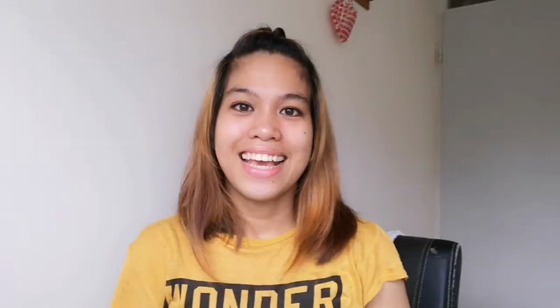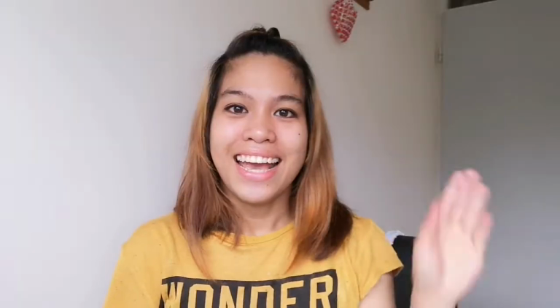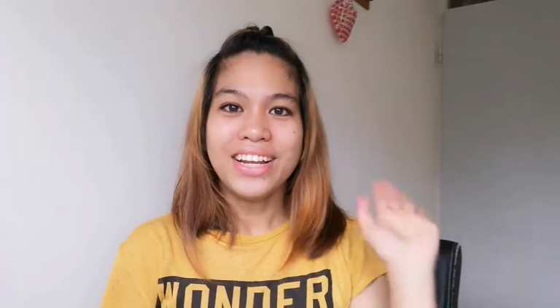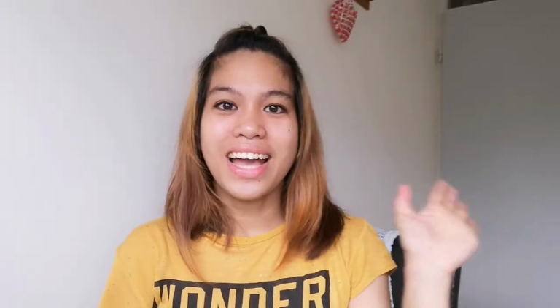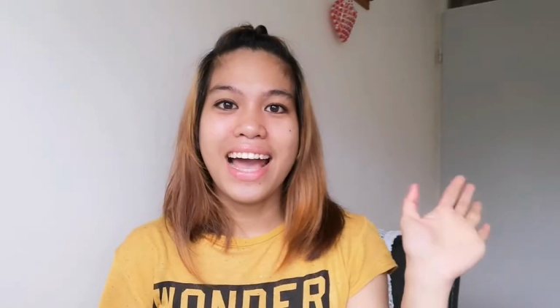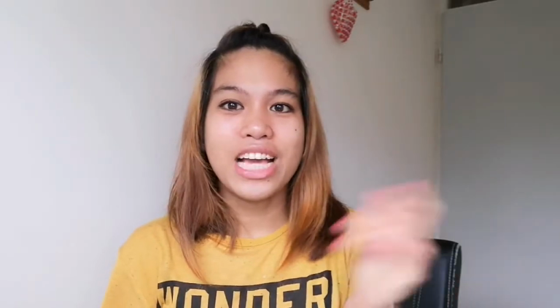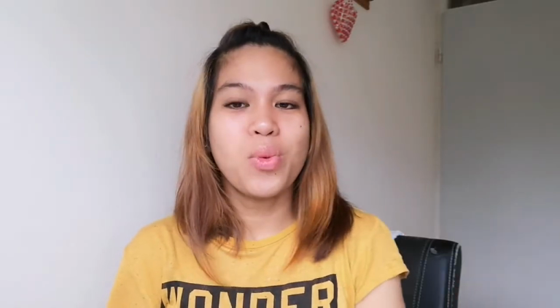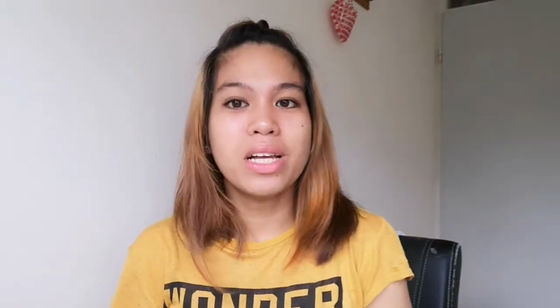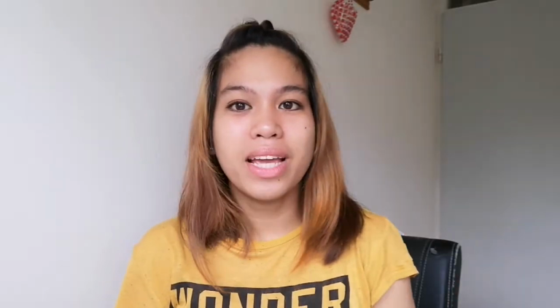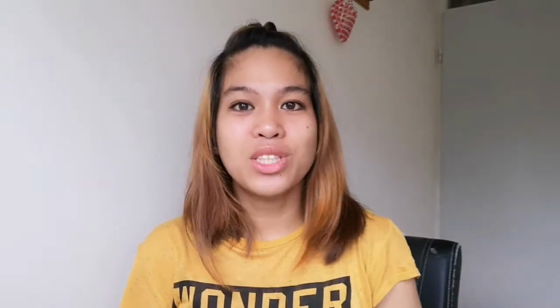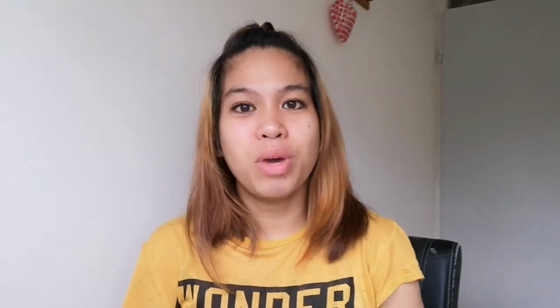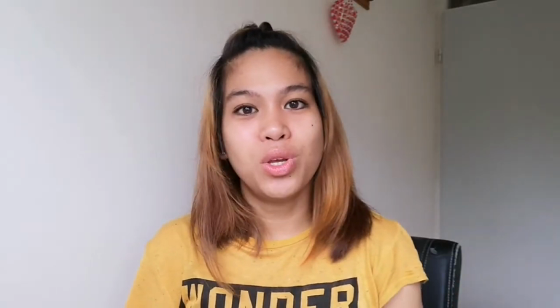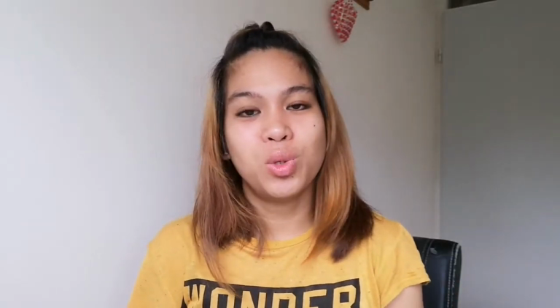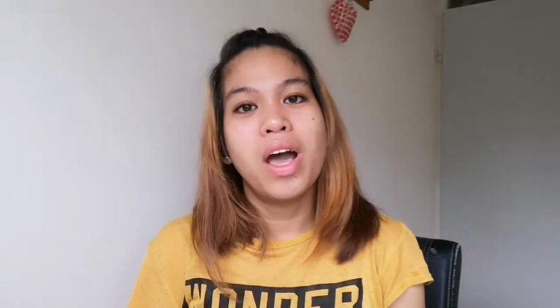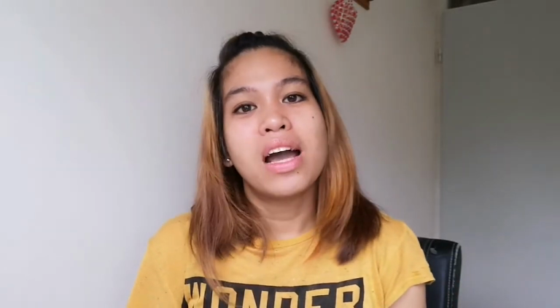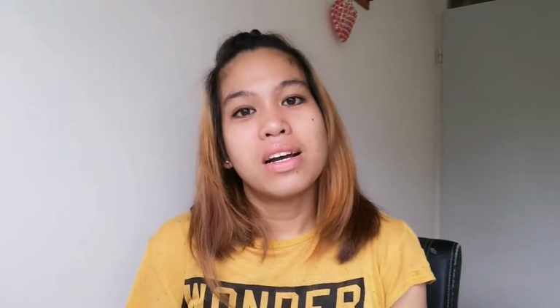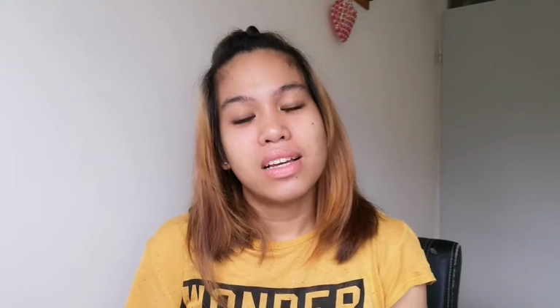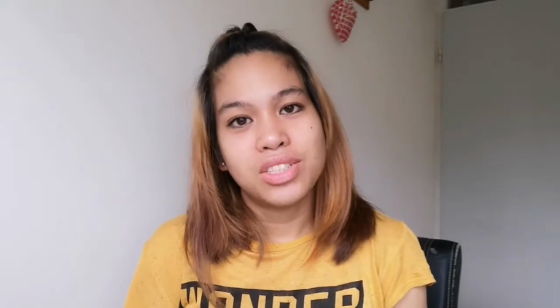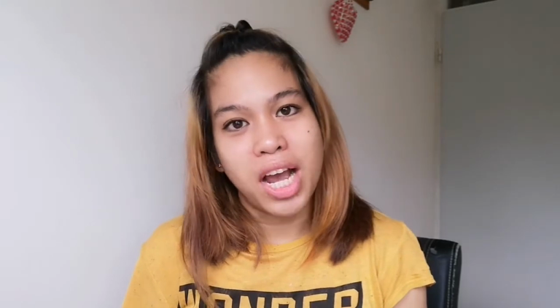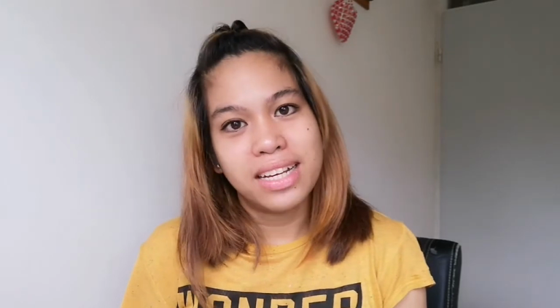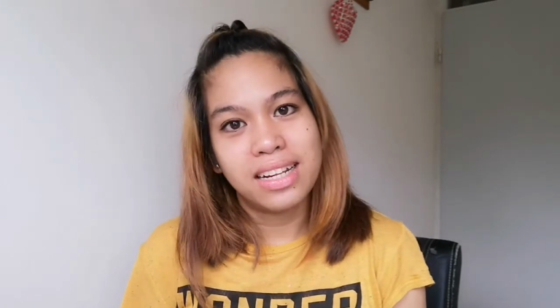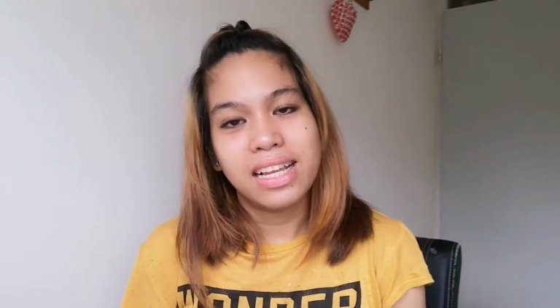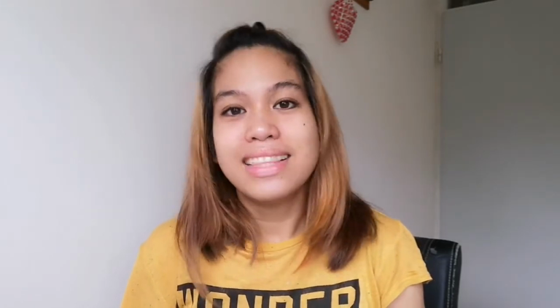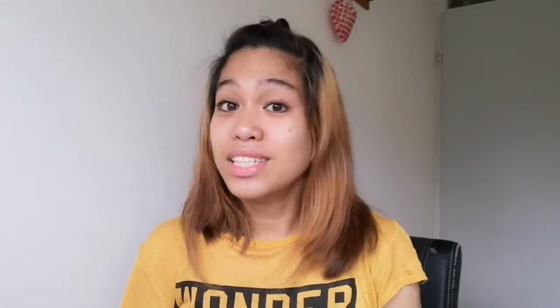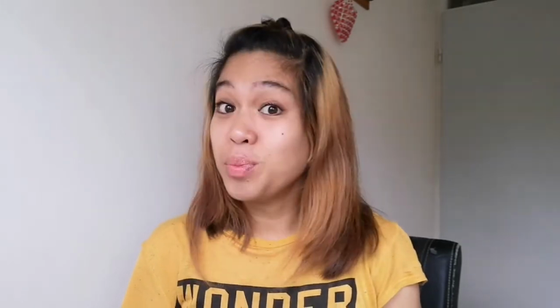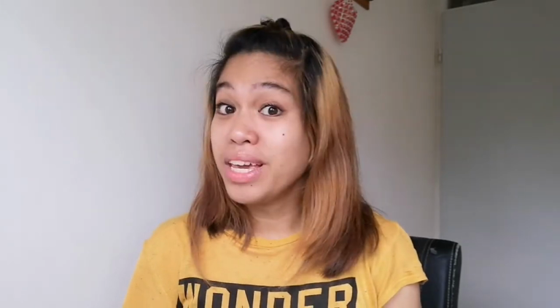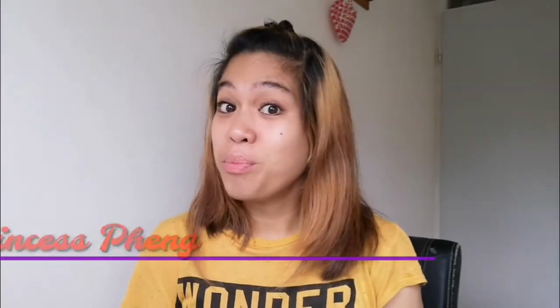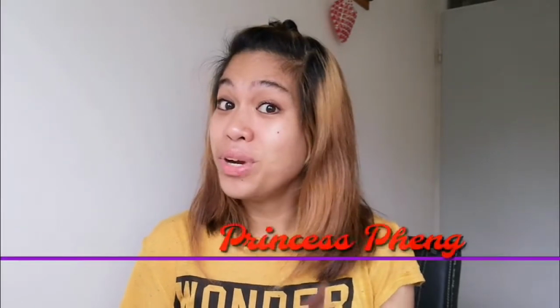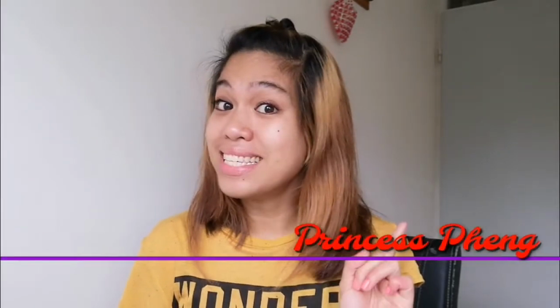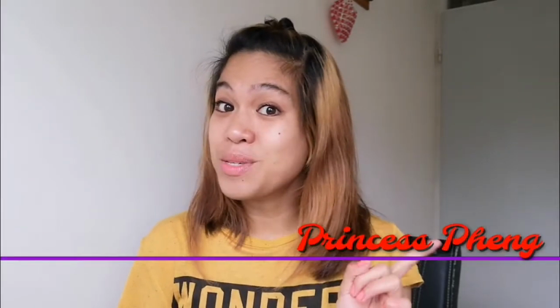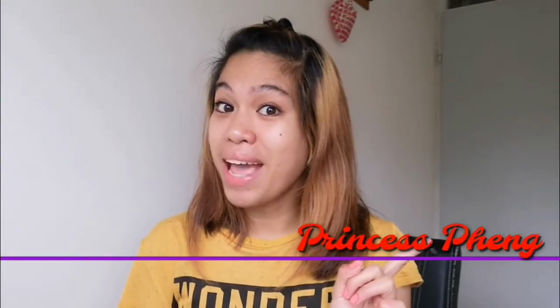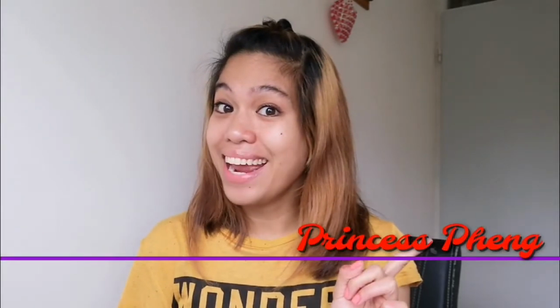Hello guys! Welcome again to my YouTube channel. This is me, Princess Bang!